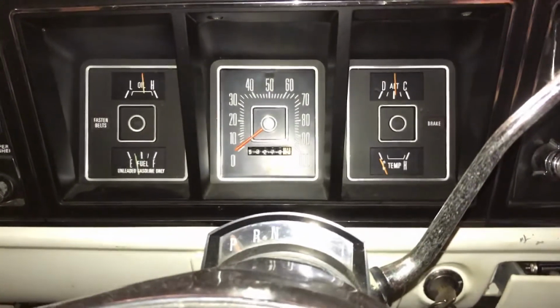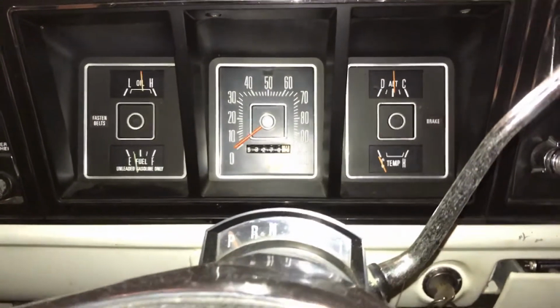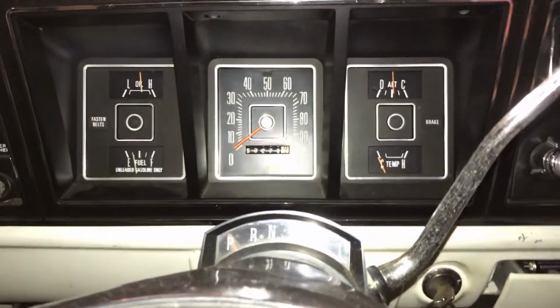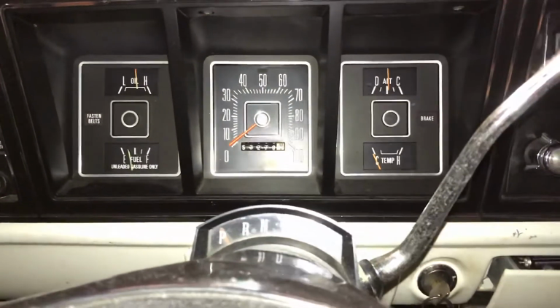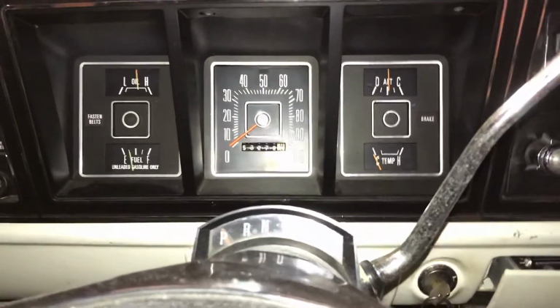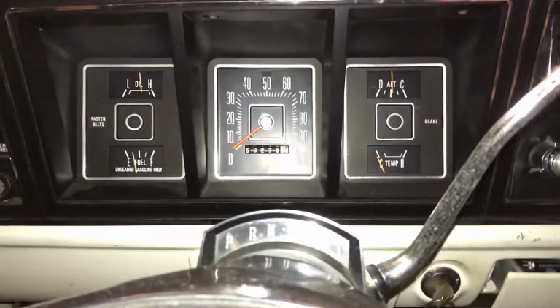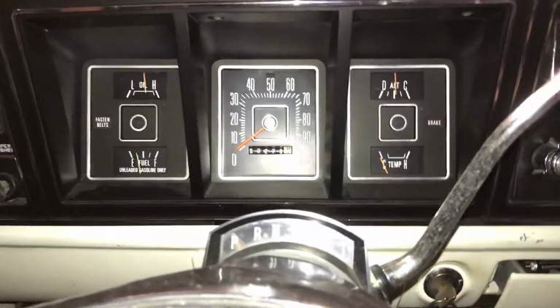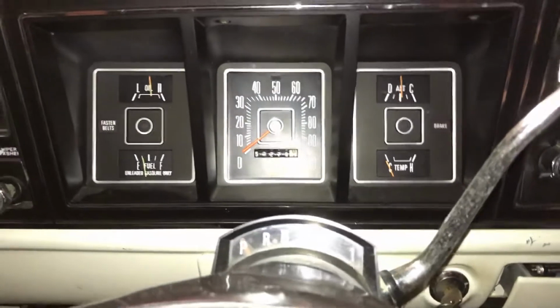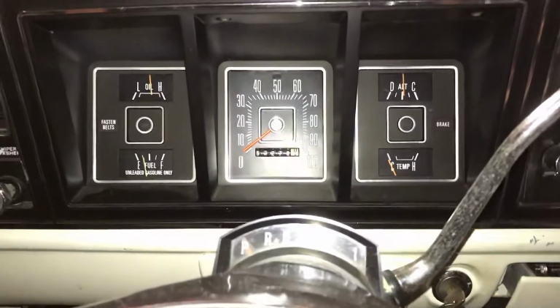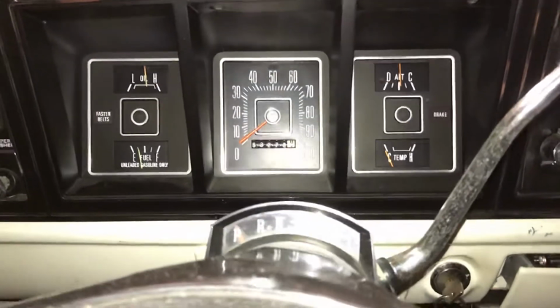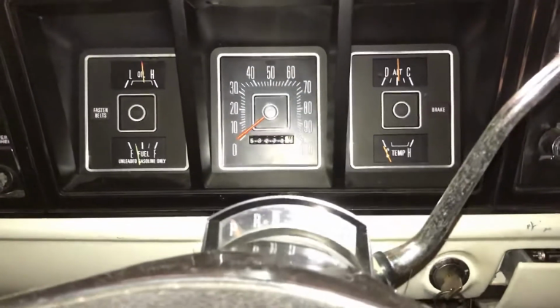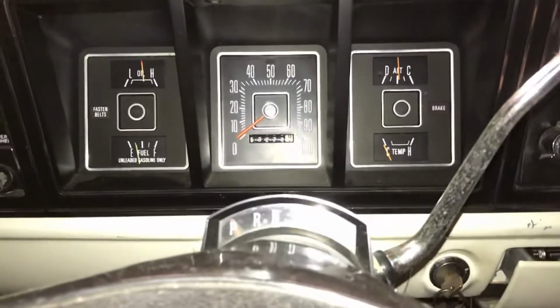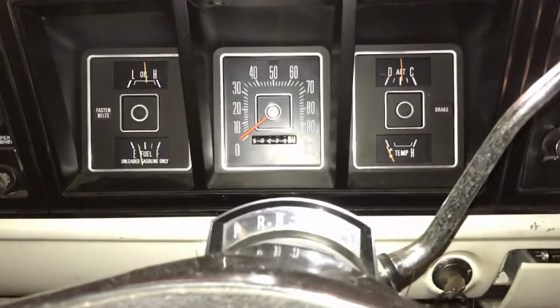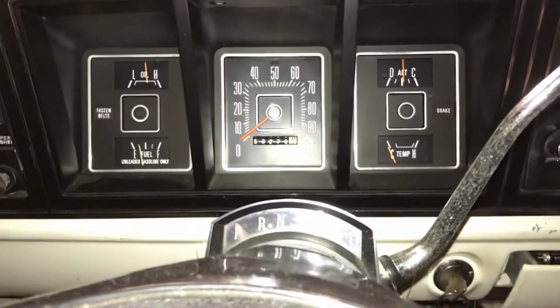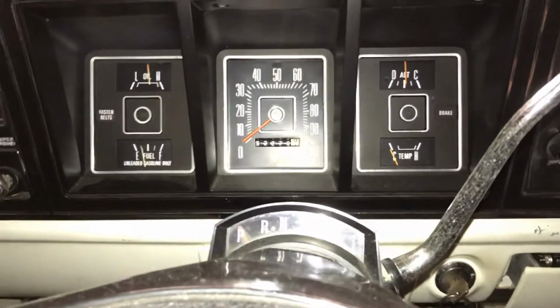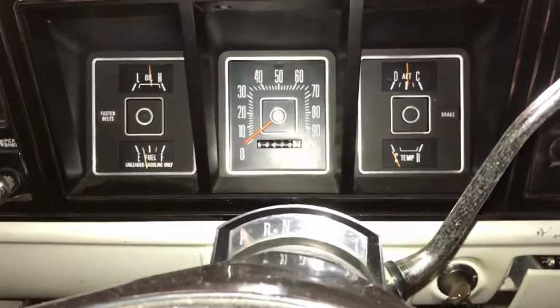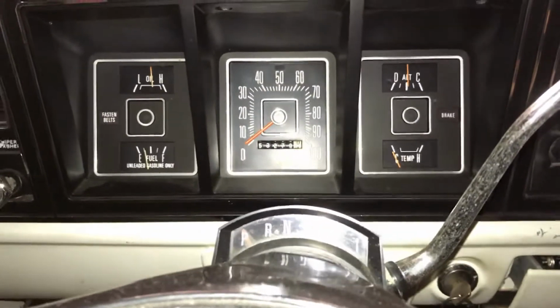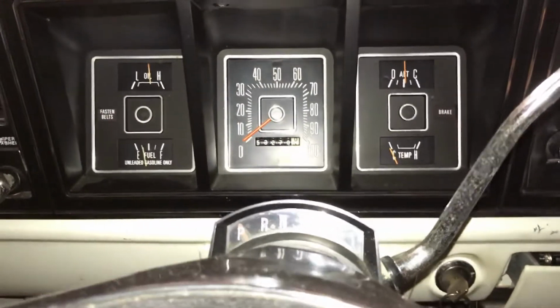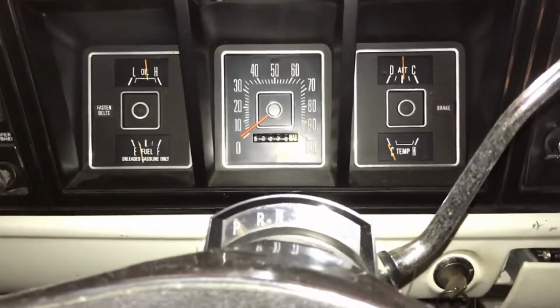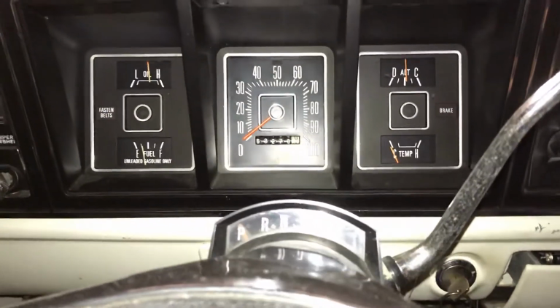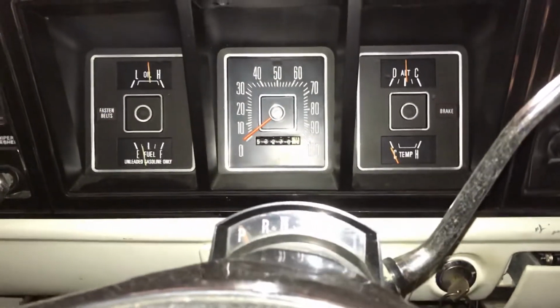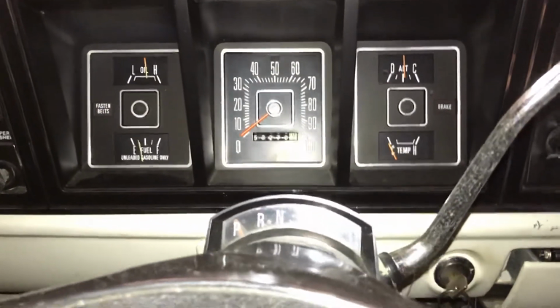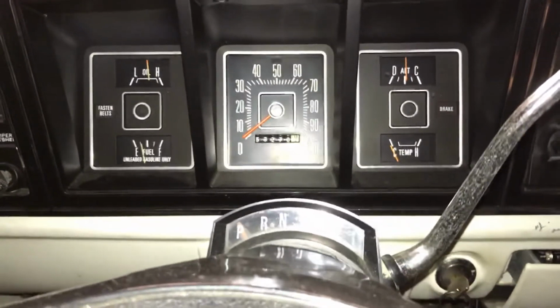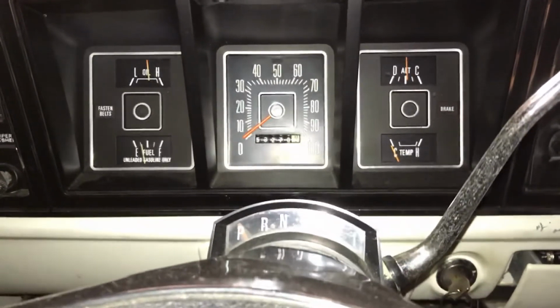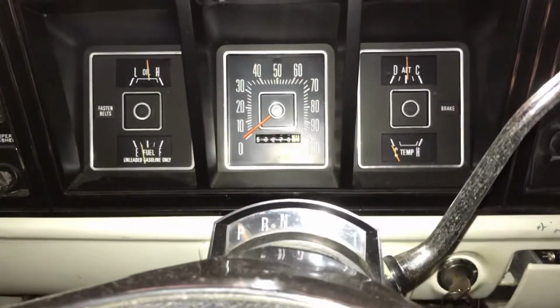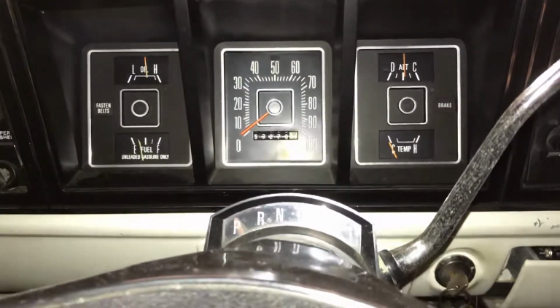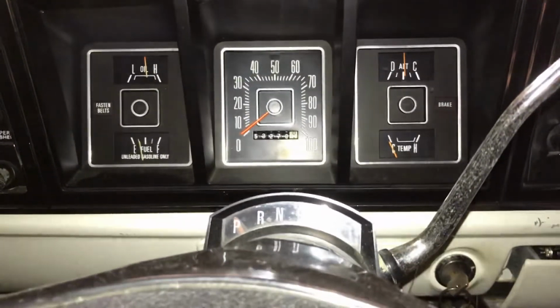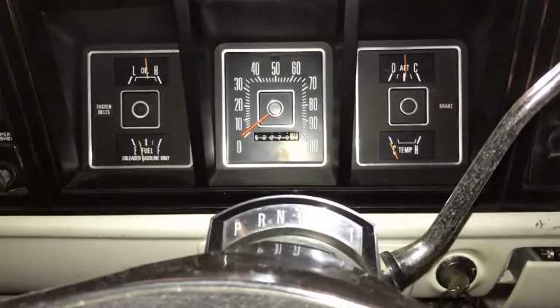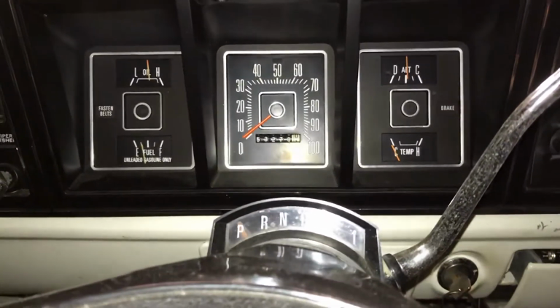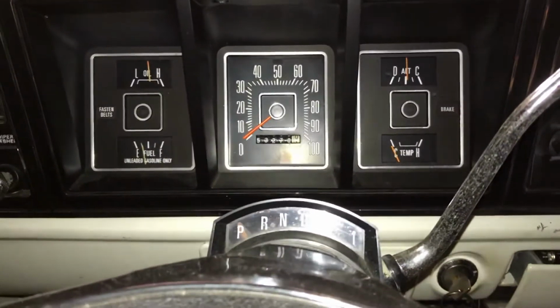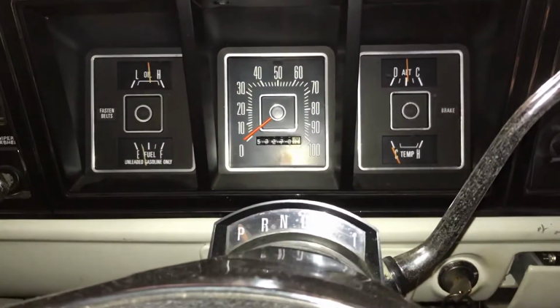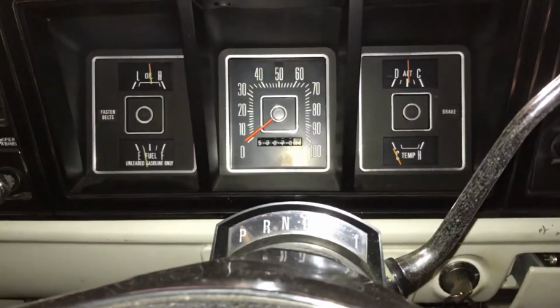If you don't have the gauge and all you have is an oil light, well, don't worry — just sit there like 10 to 15 seconds.